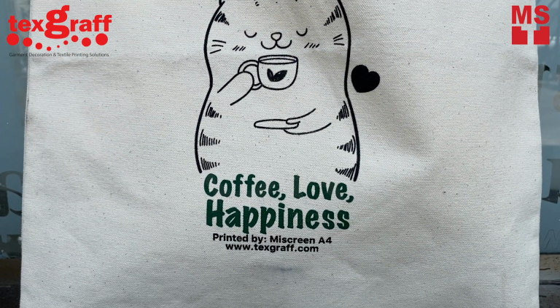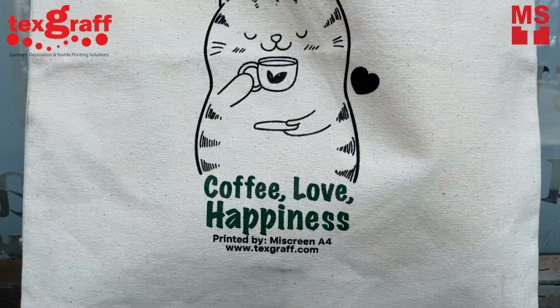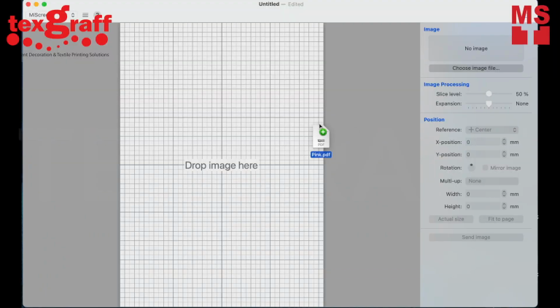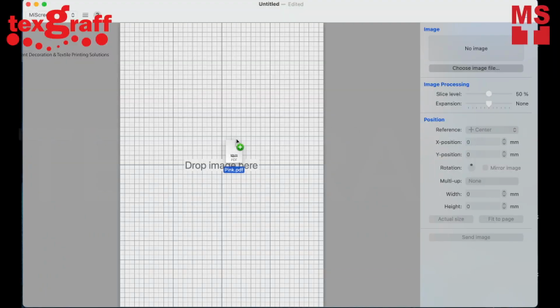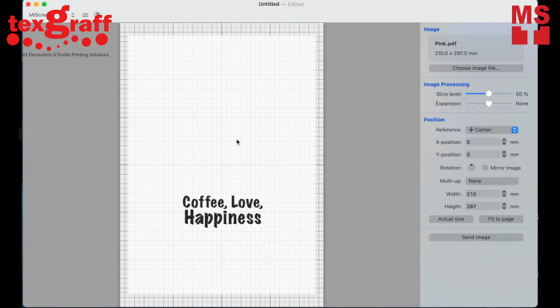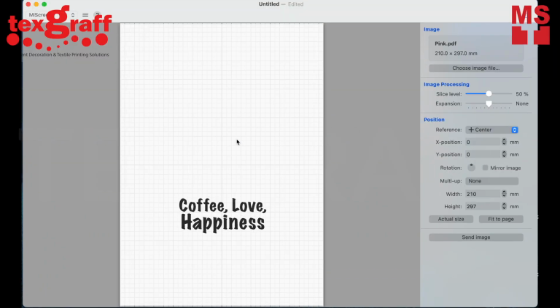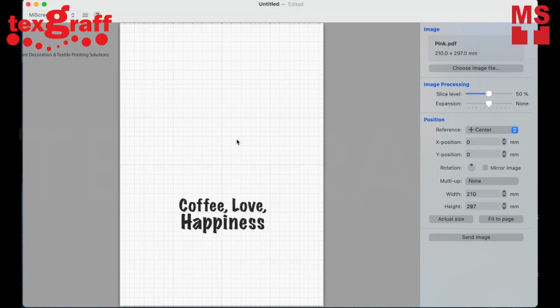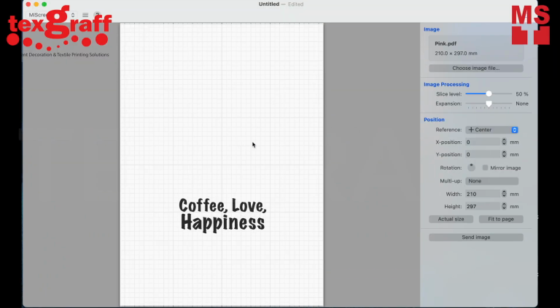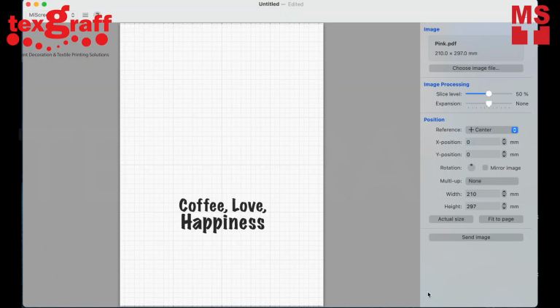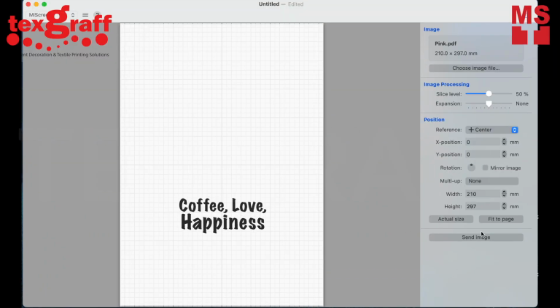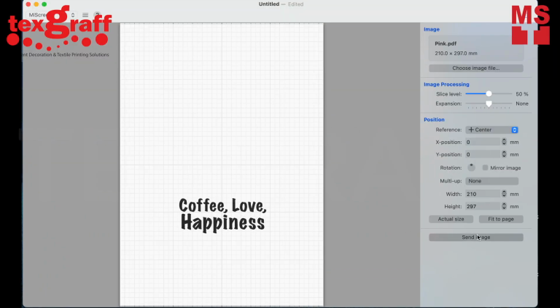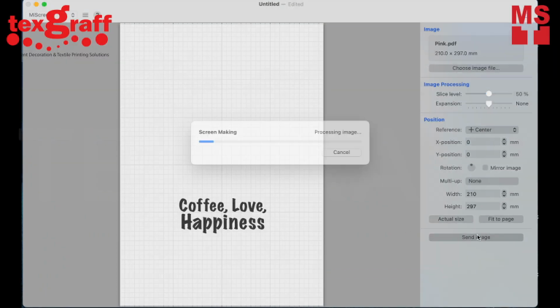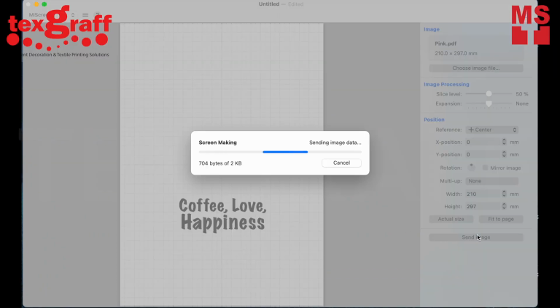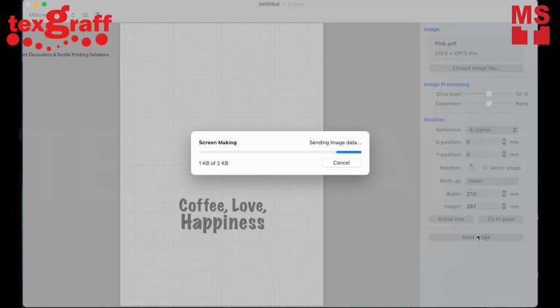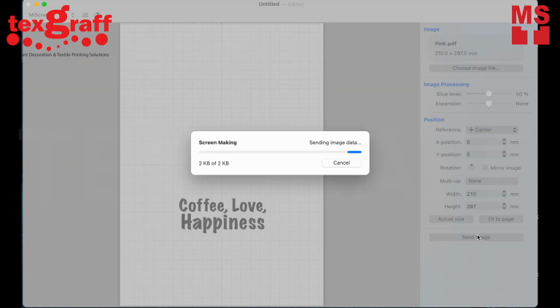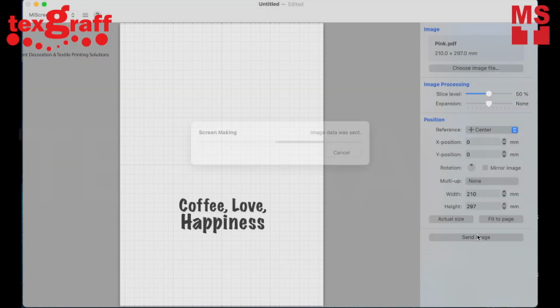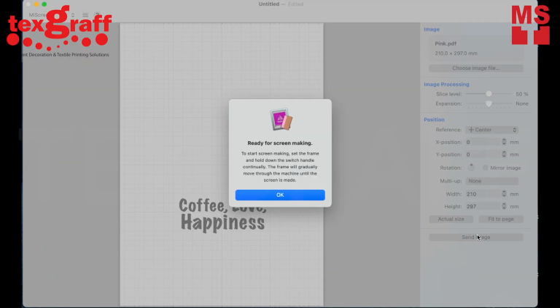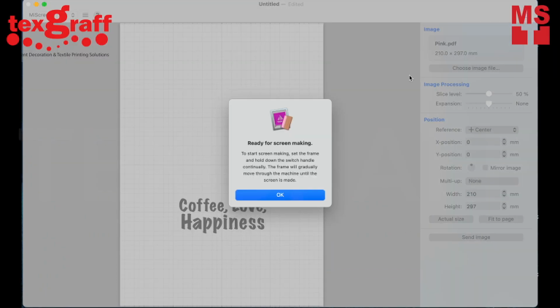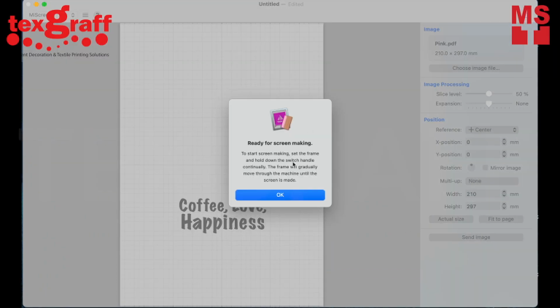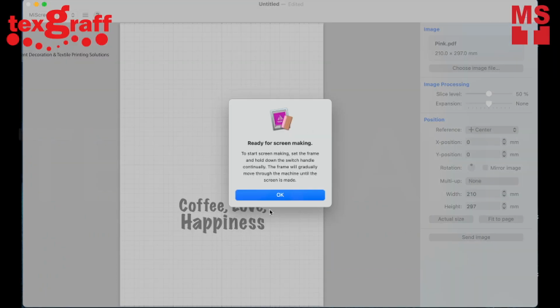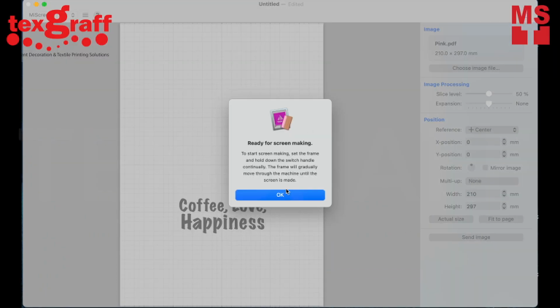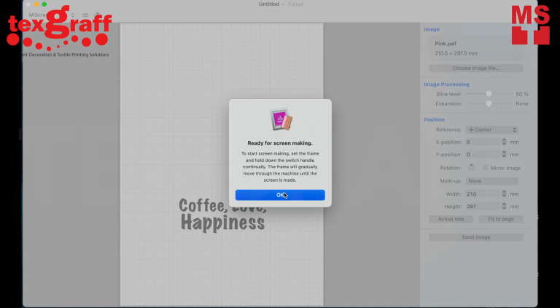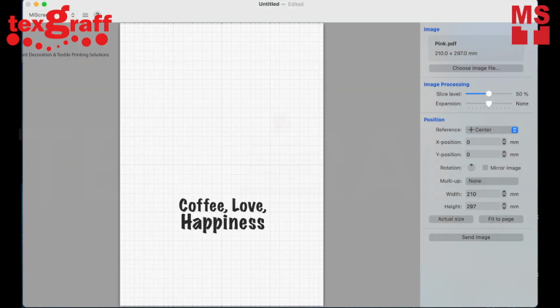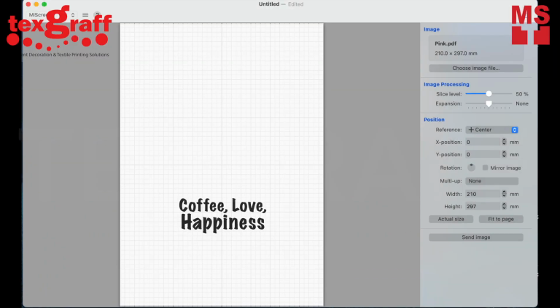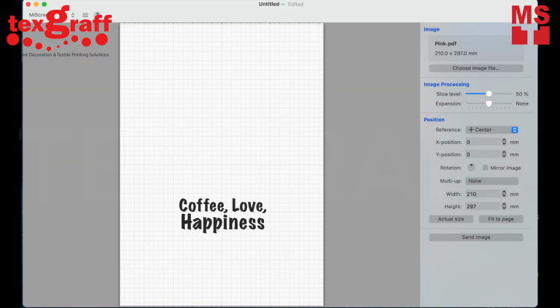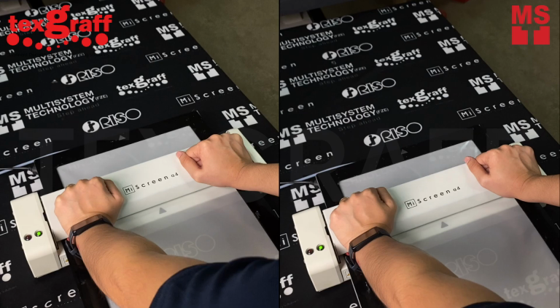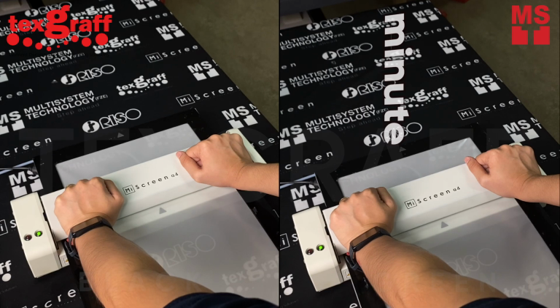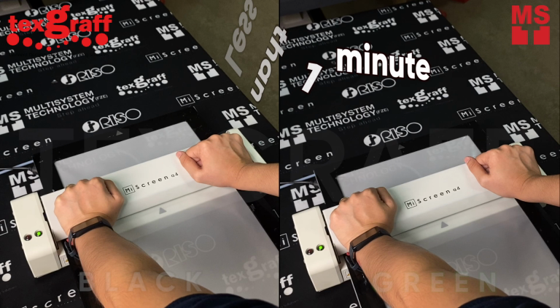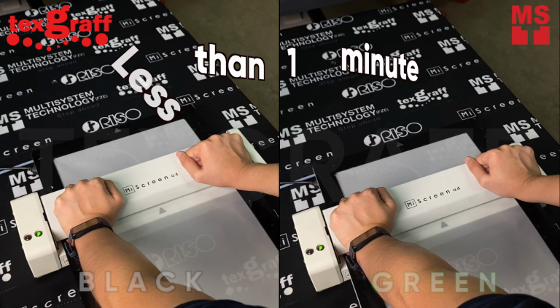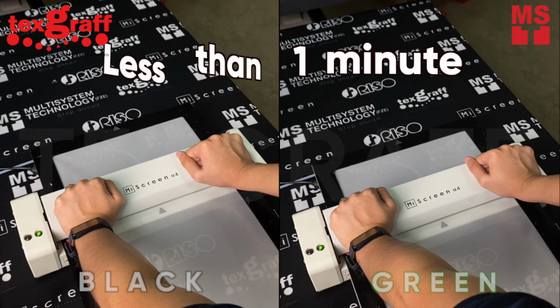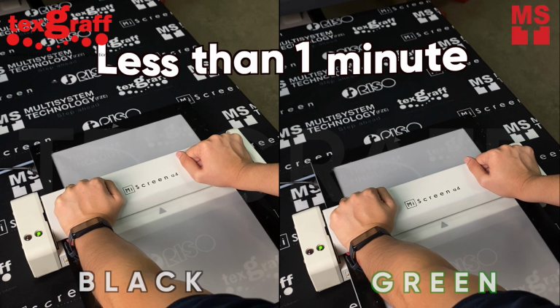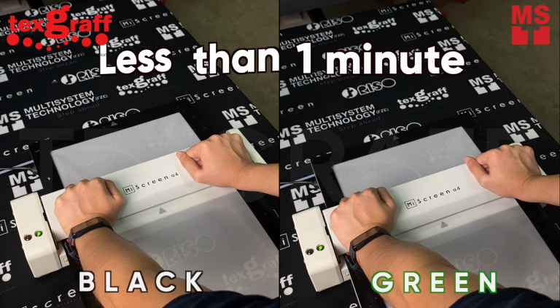Easy screen making for up to A4 size screen design — transfer your artwork in just less than one minute.